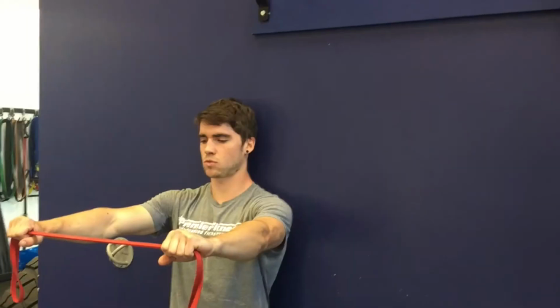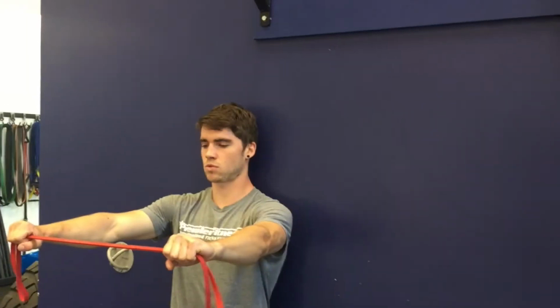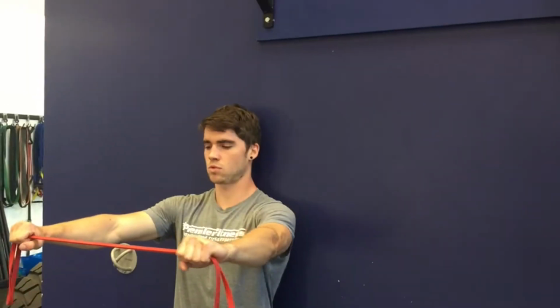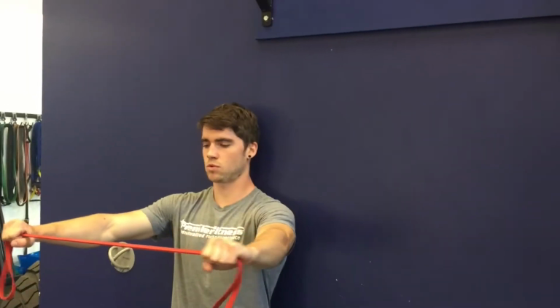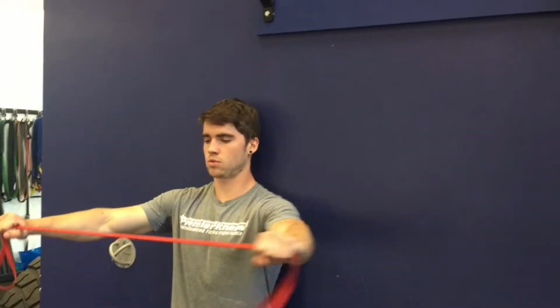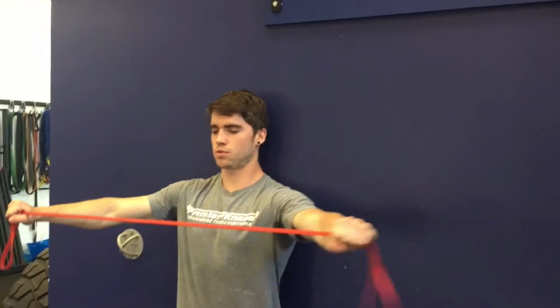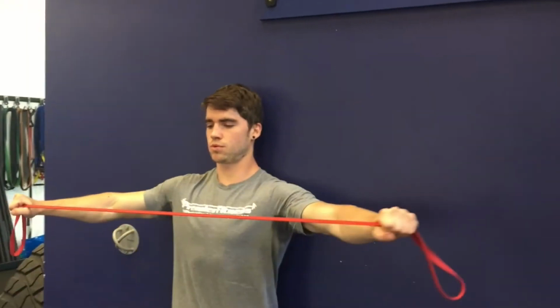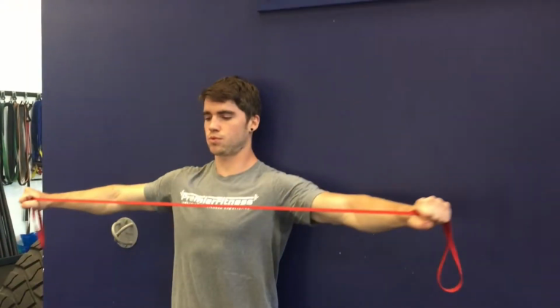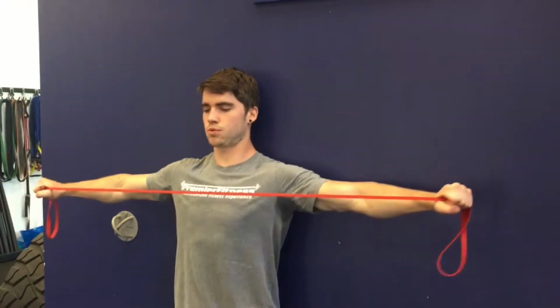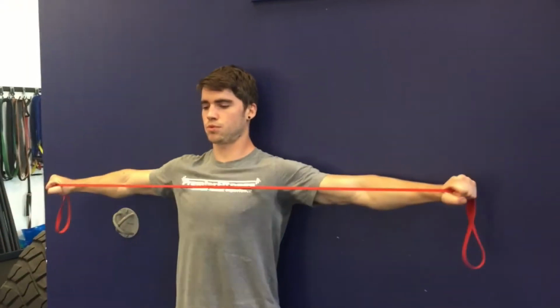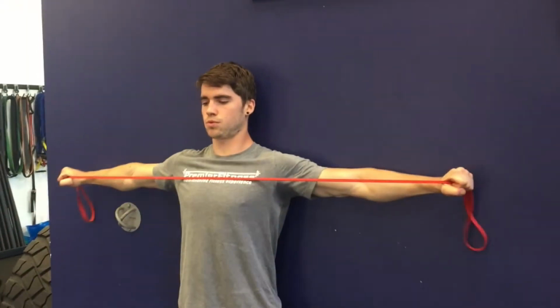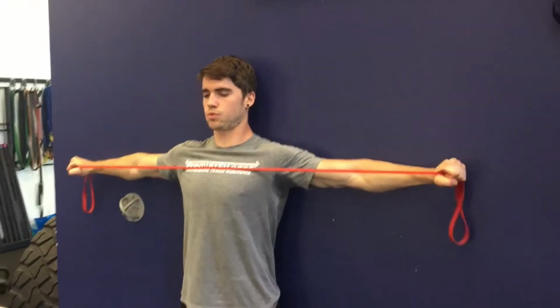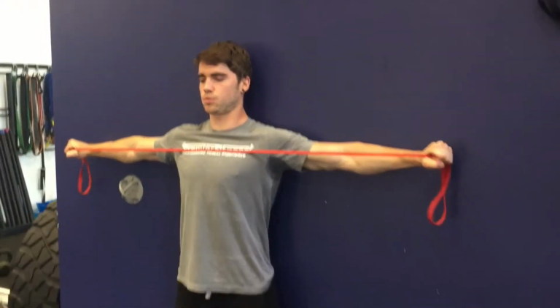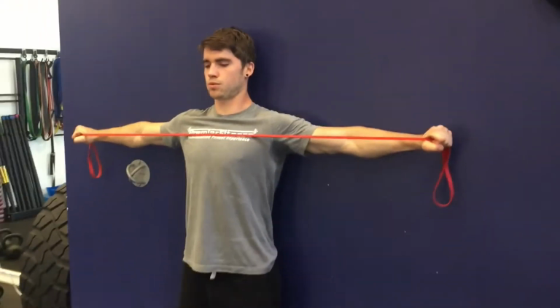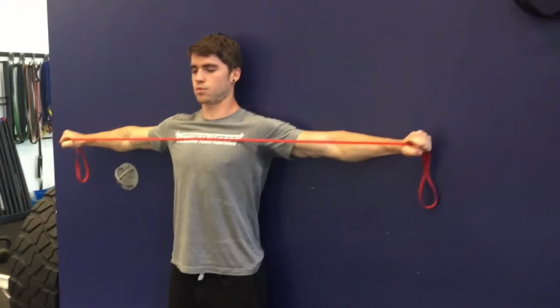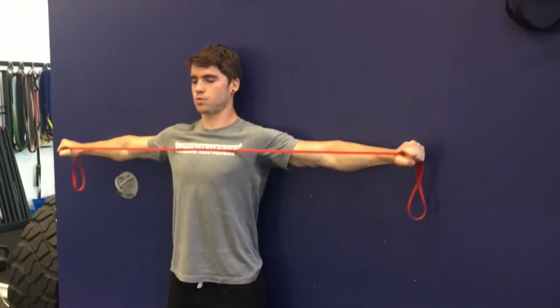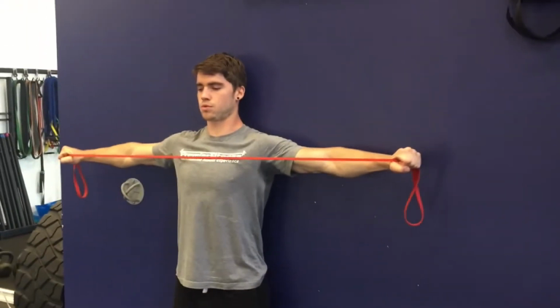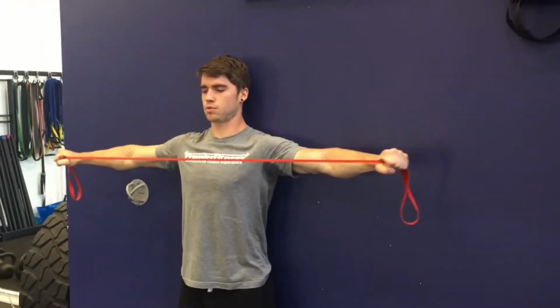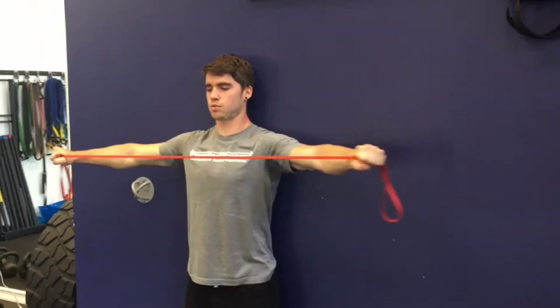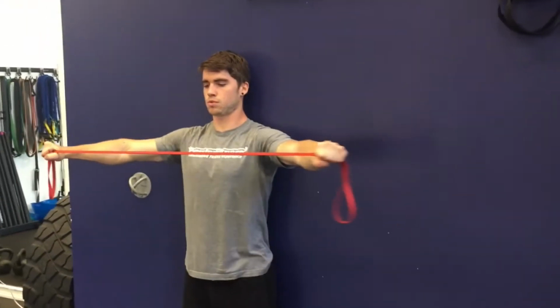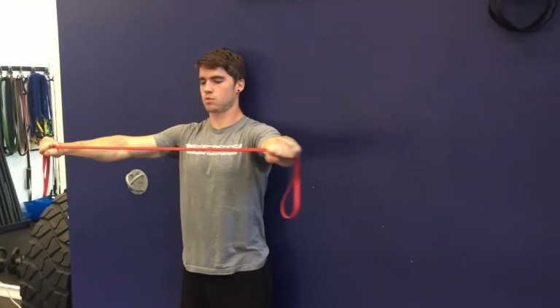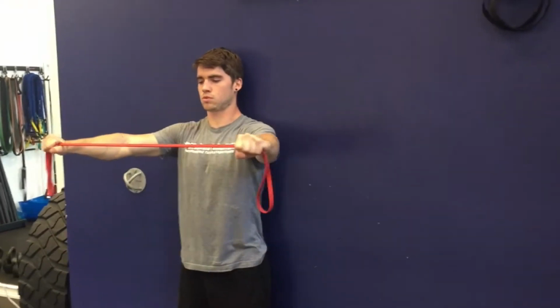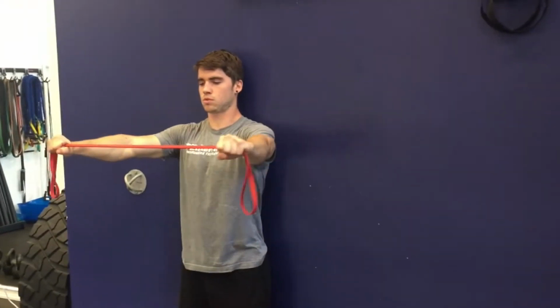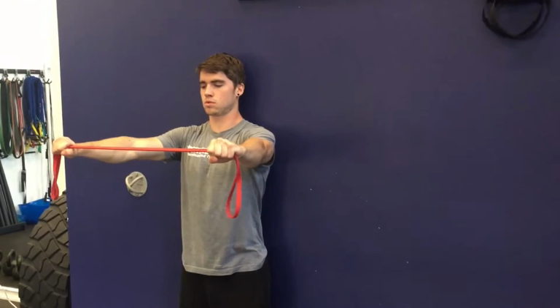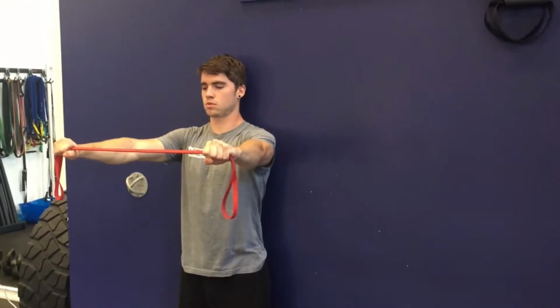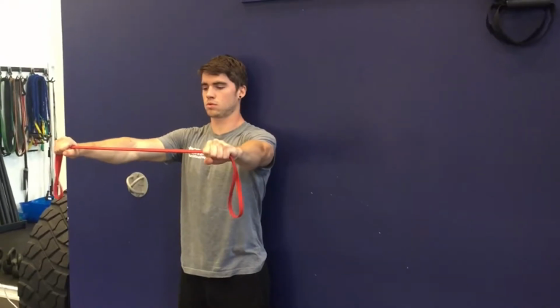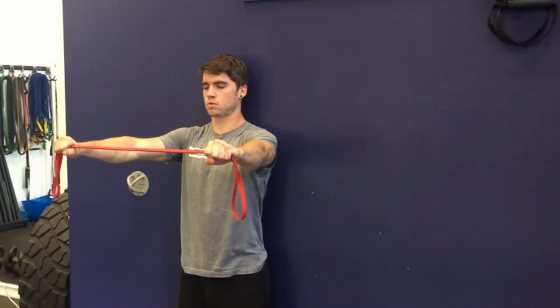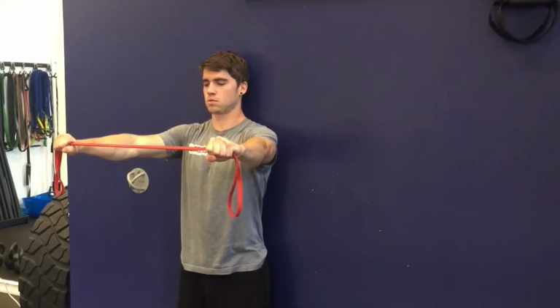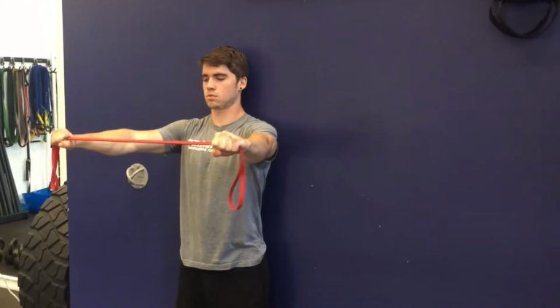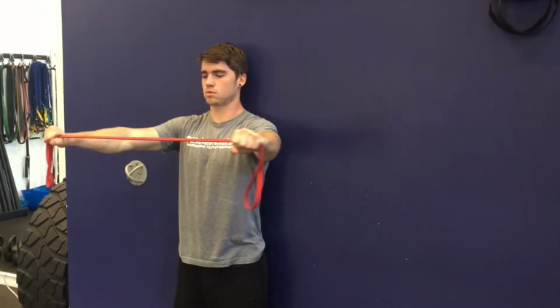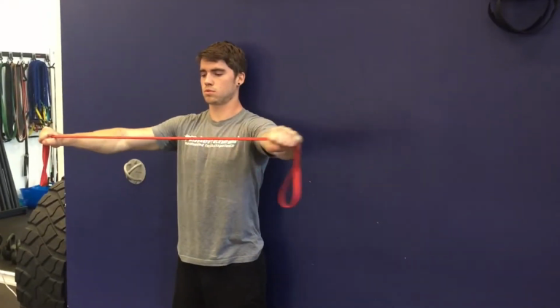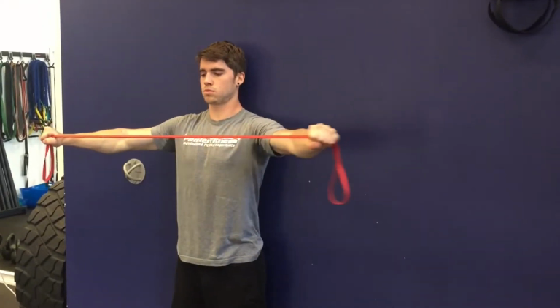Doing the band pull apart, you want to make sure that you keep your head, middle, back, and hips all in one good line.